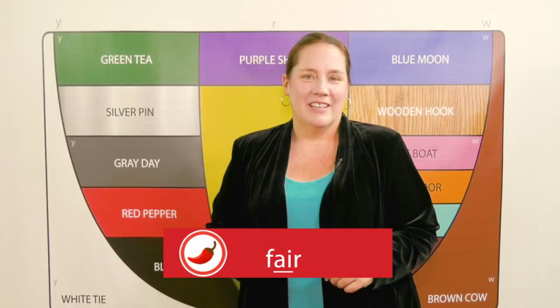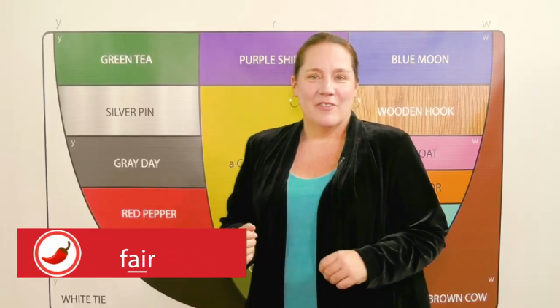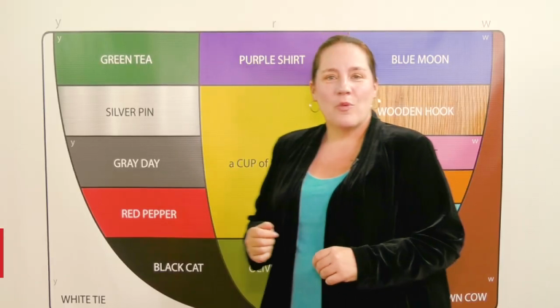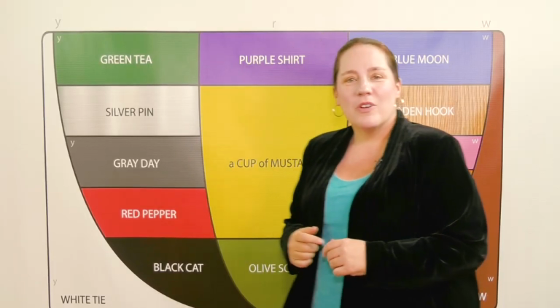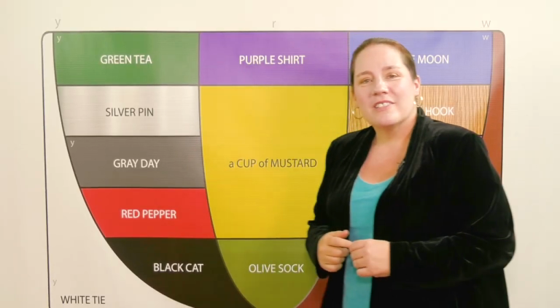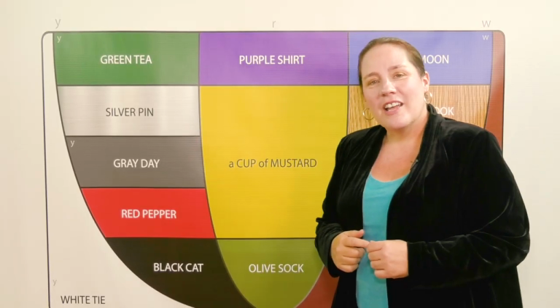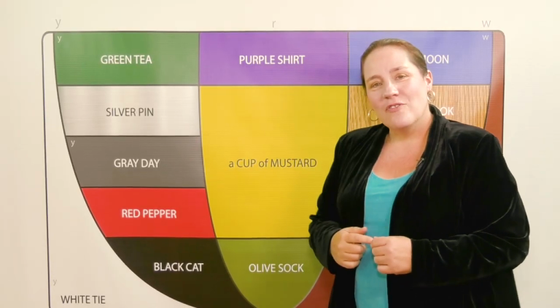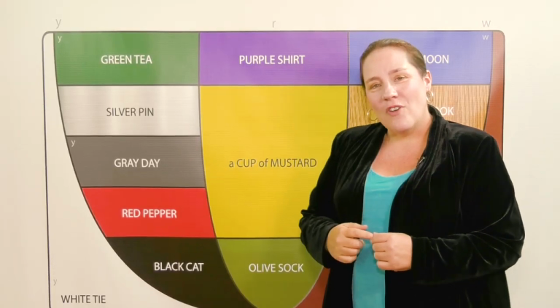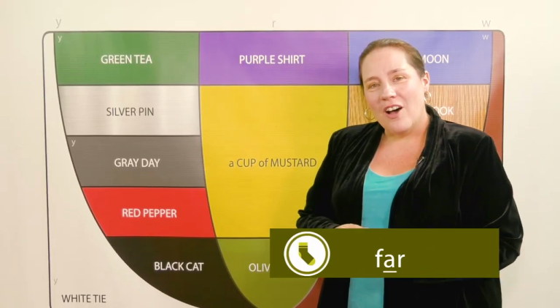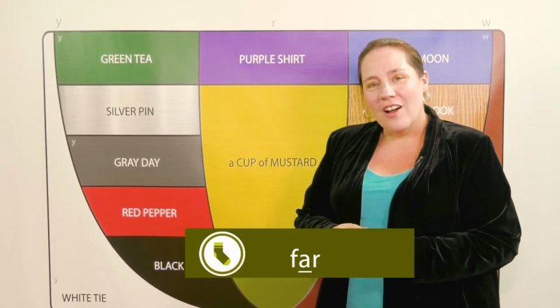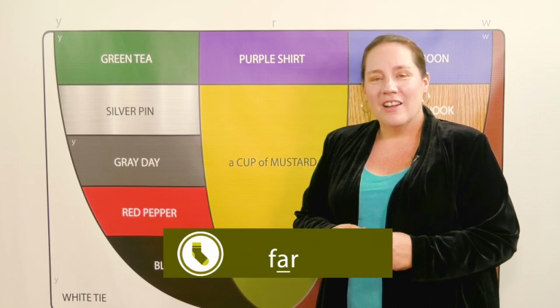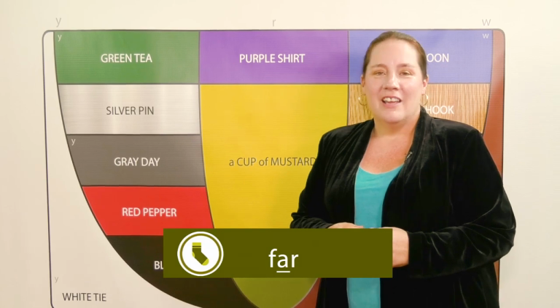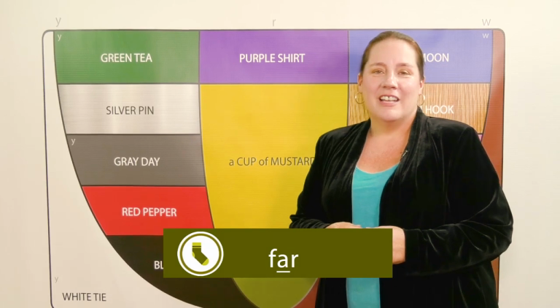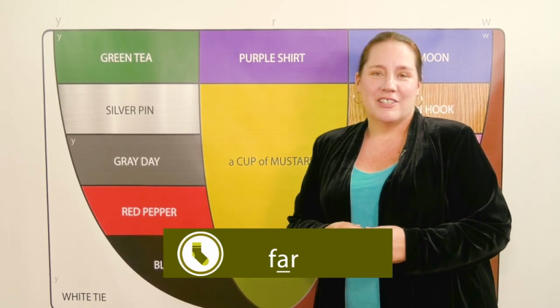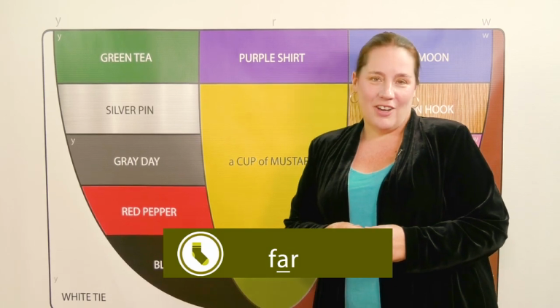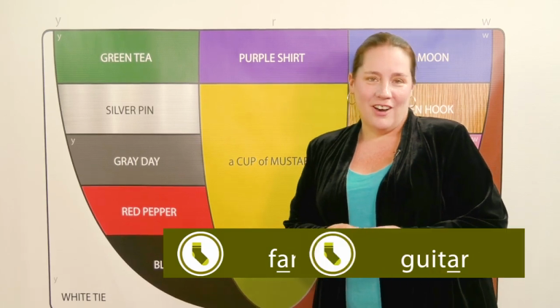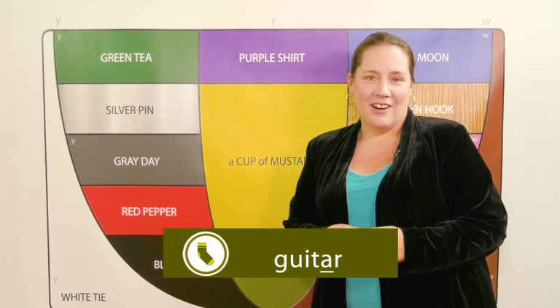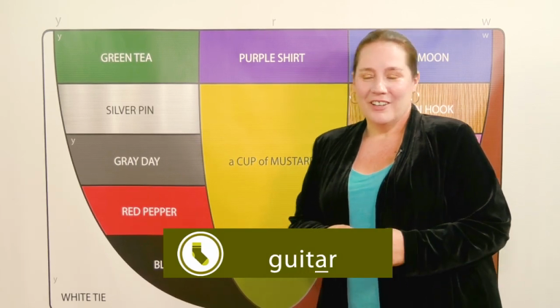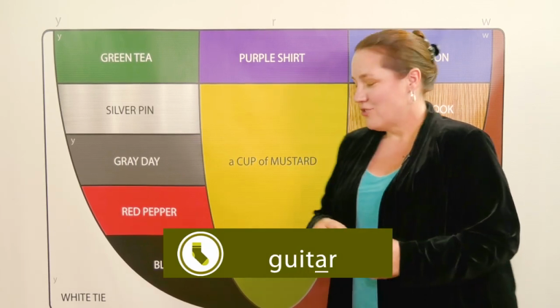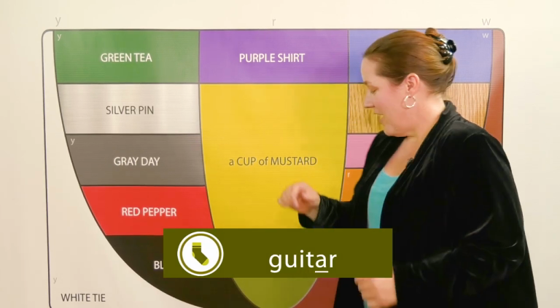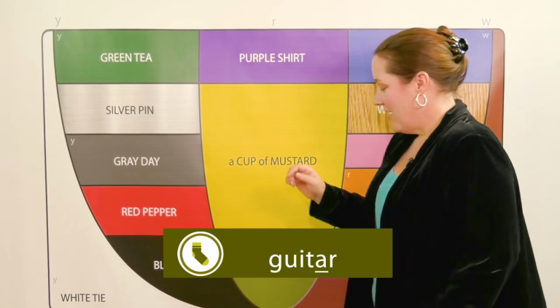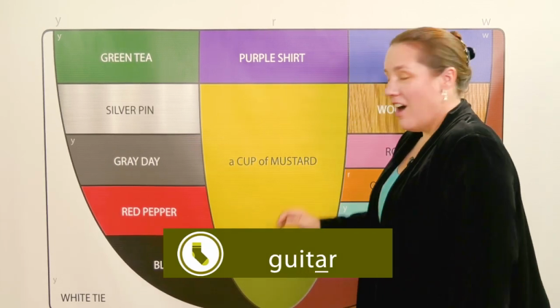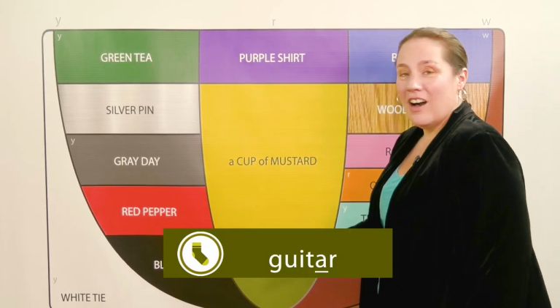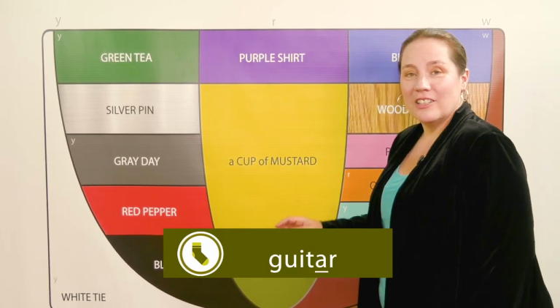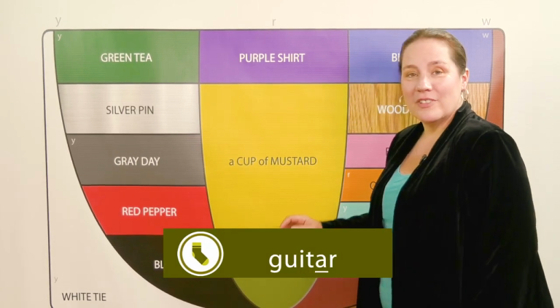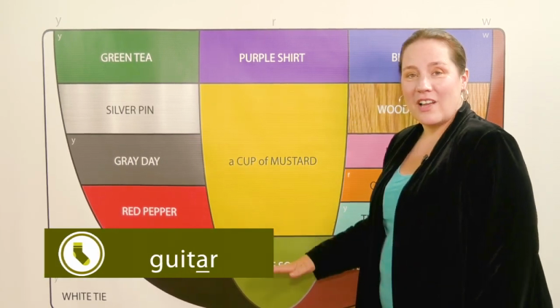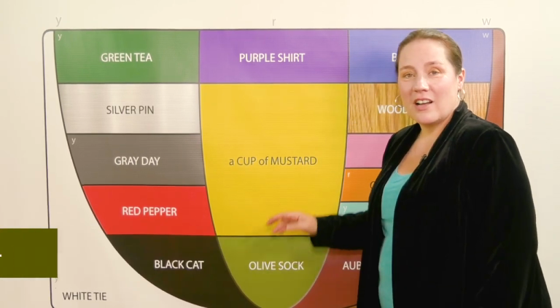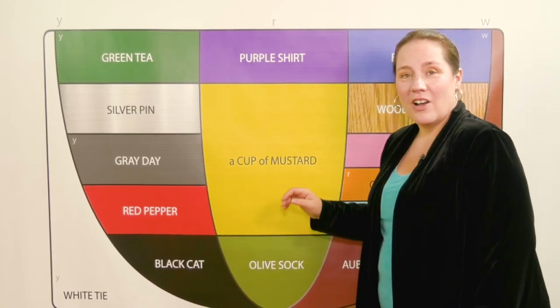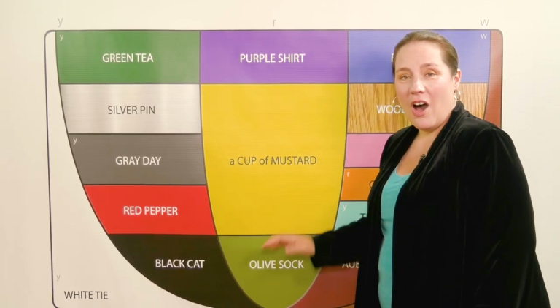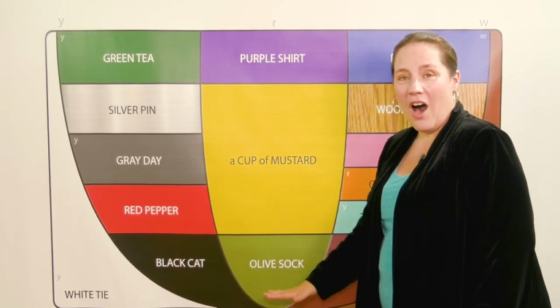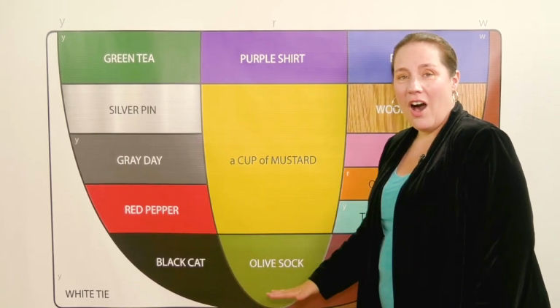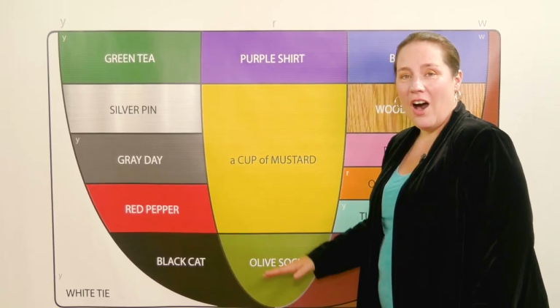For words like far and guitar, try olive sock, r.